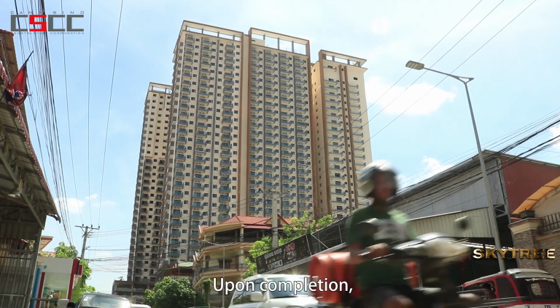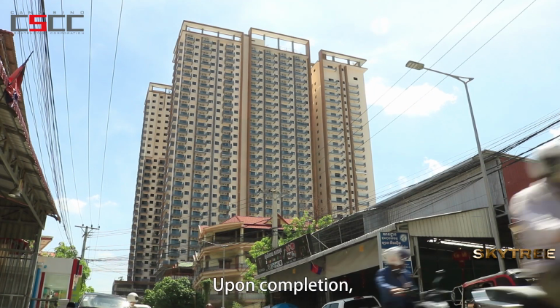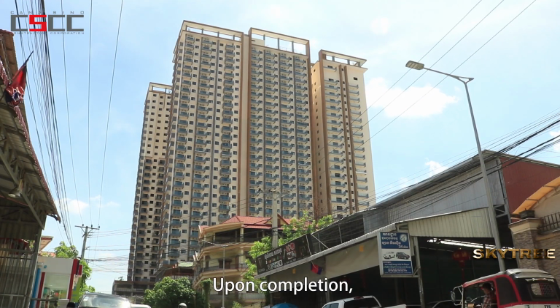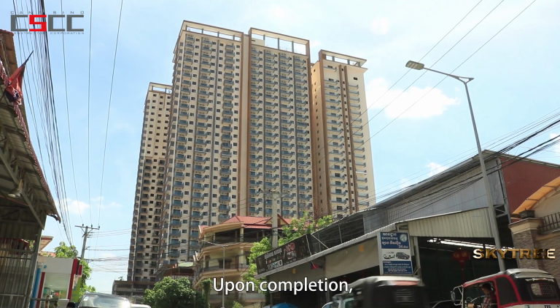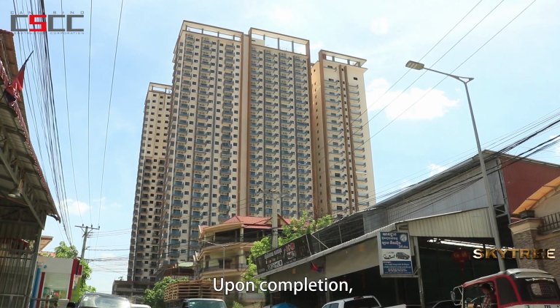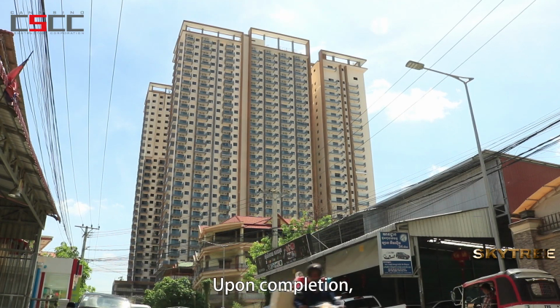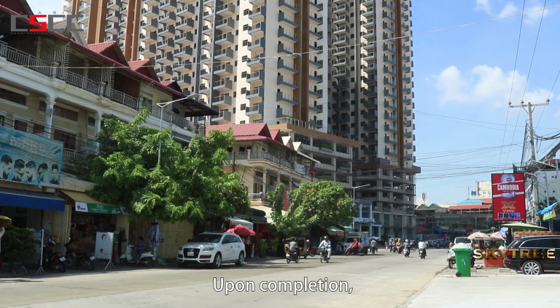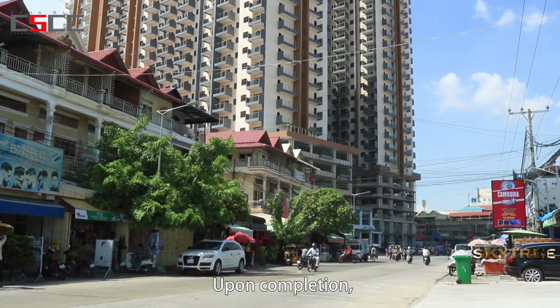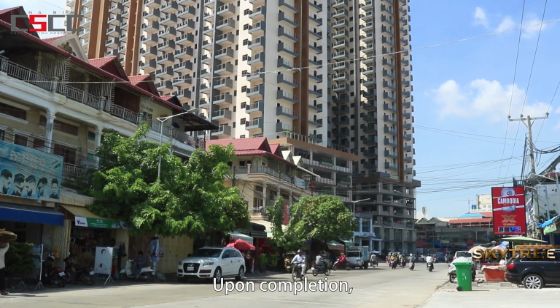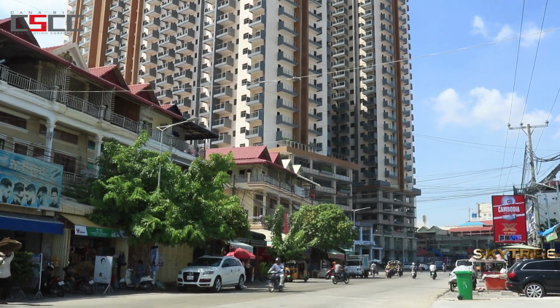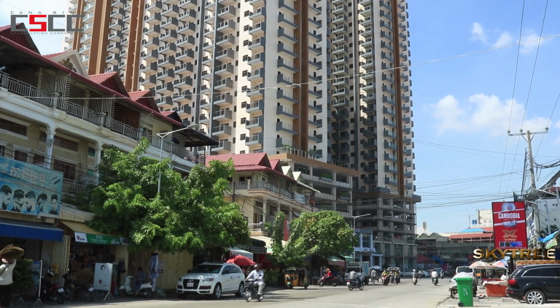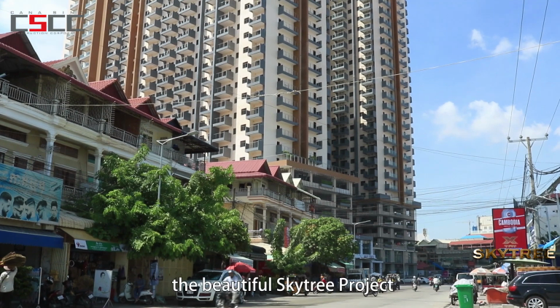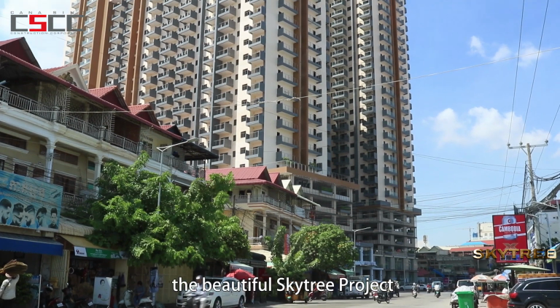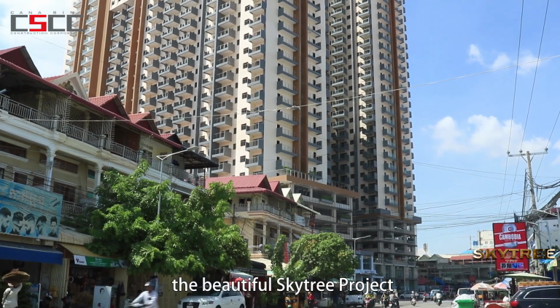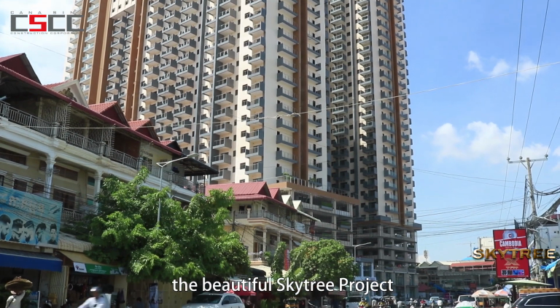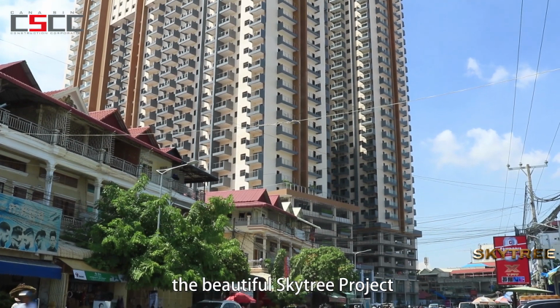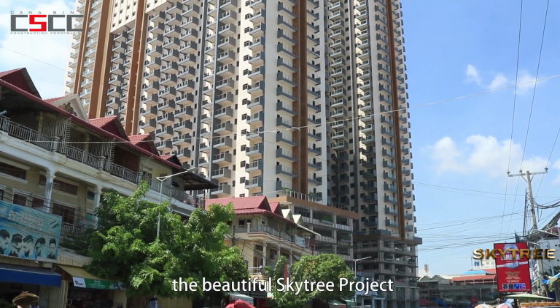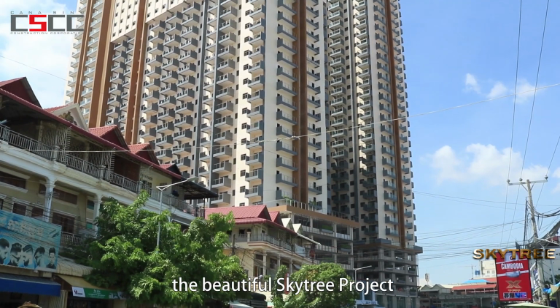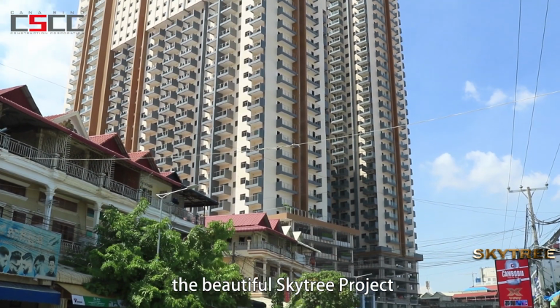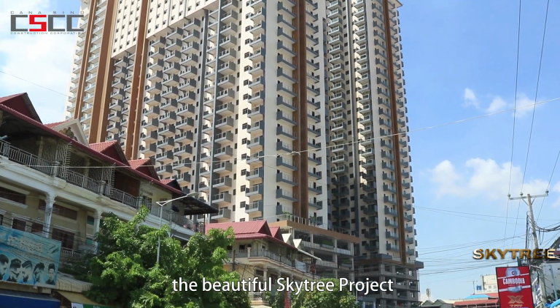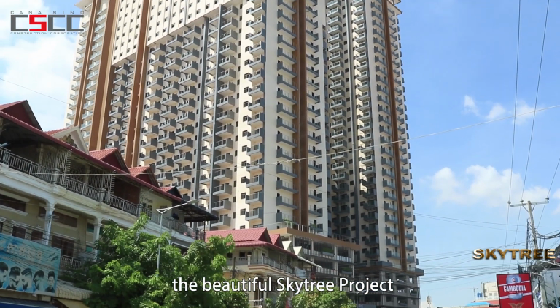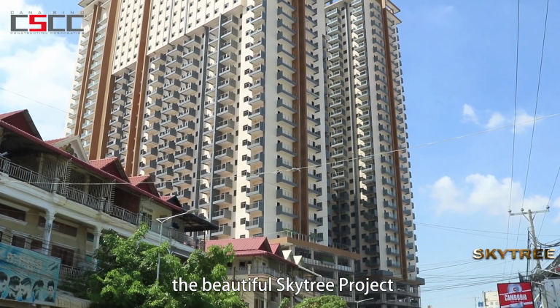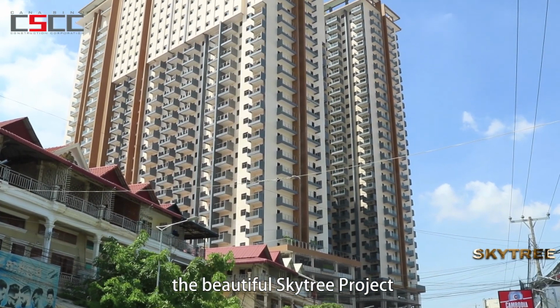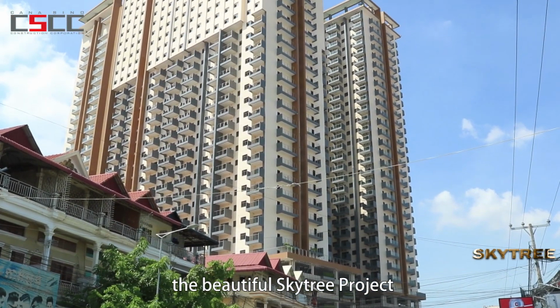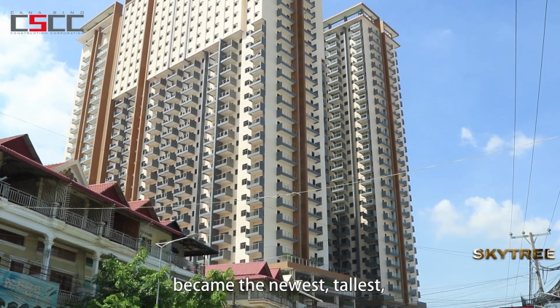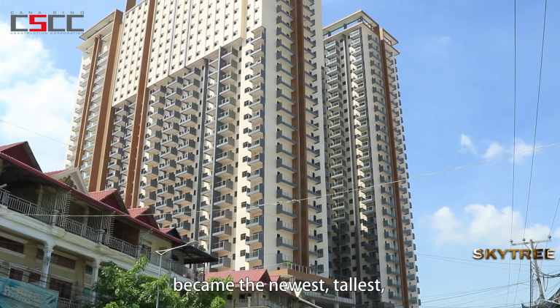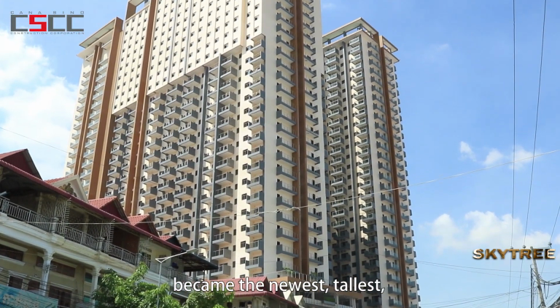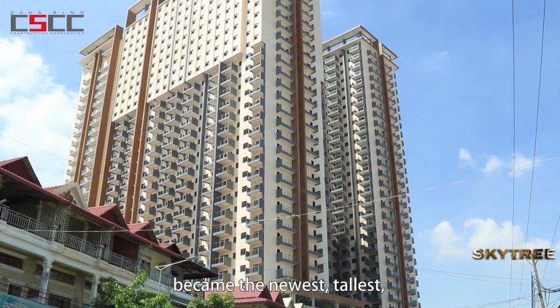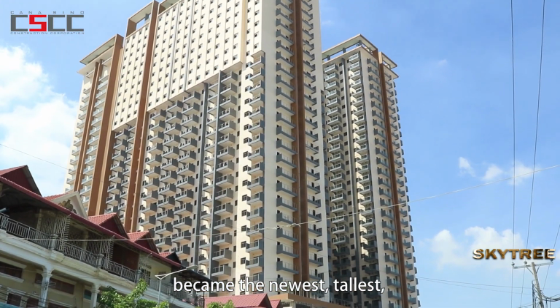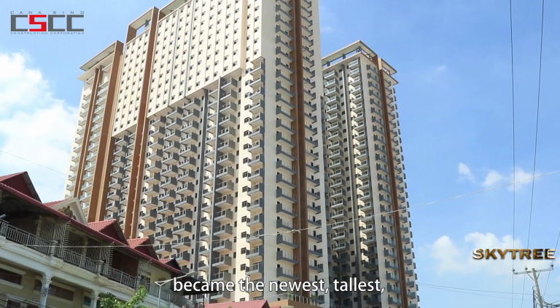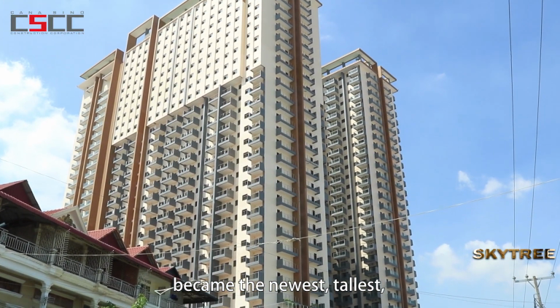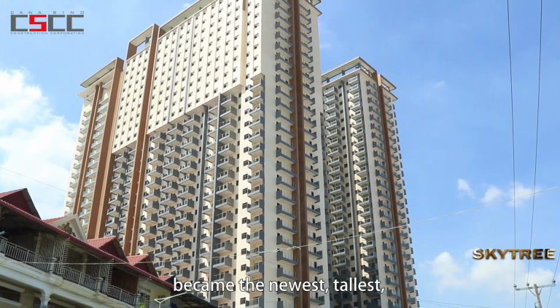Upon completion, the beautiful Skytree project became the newest, tallest, and most remarkable landmark of this area.